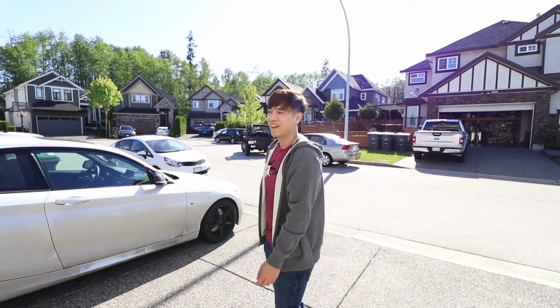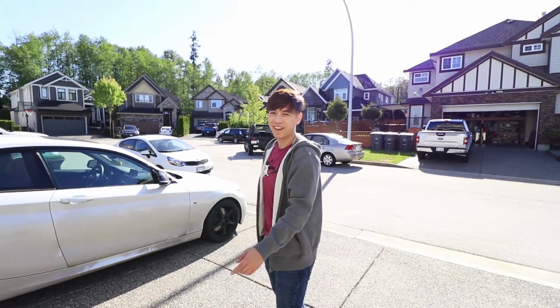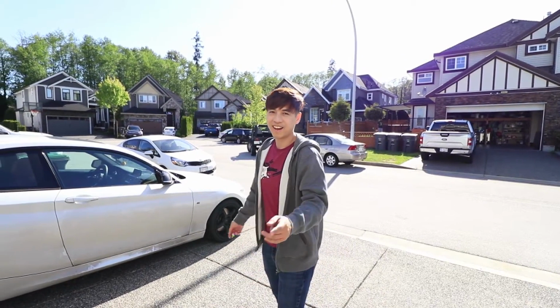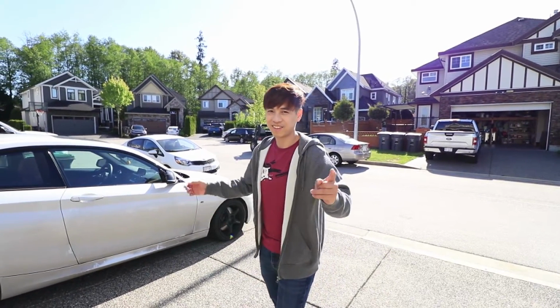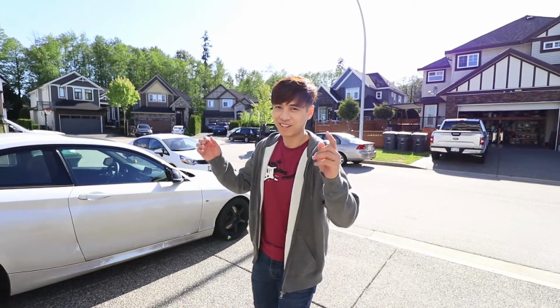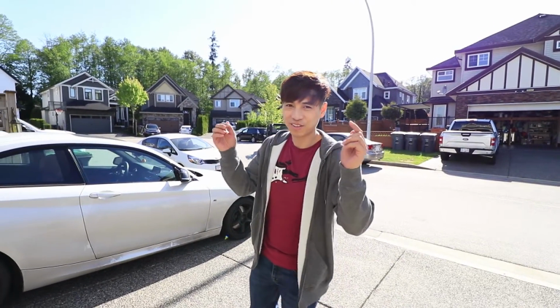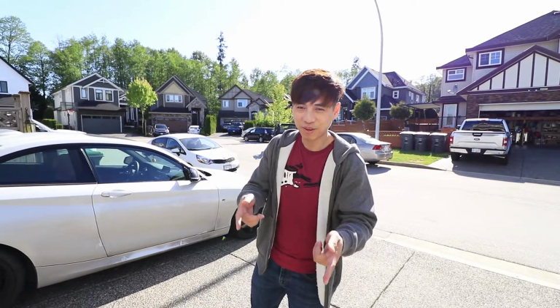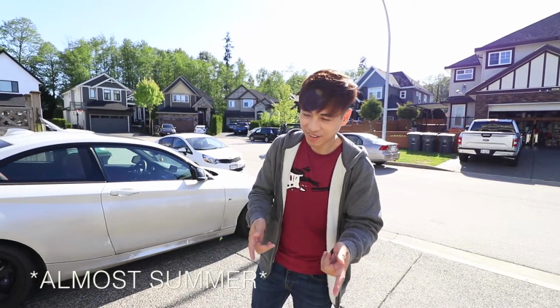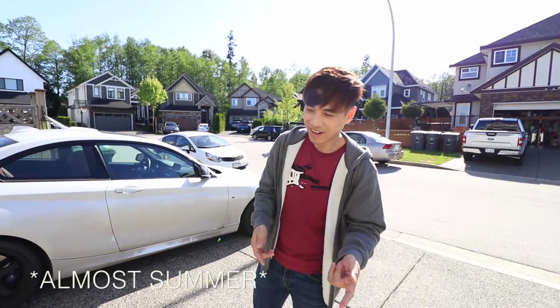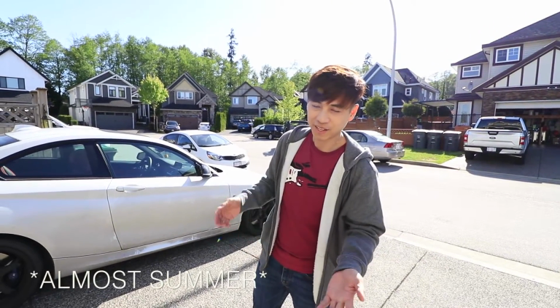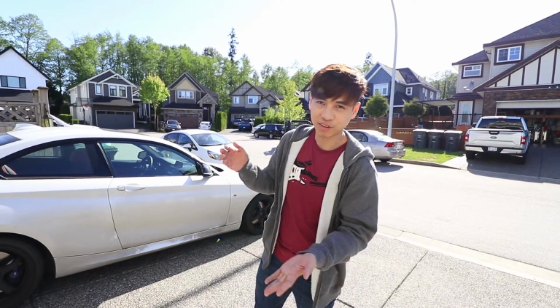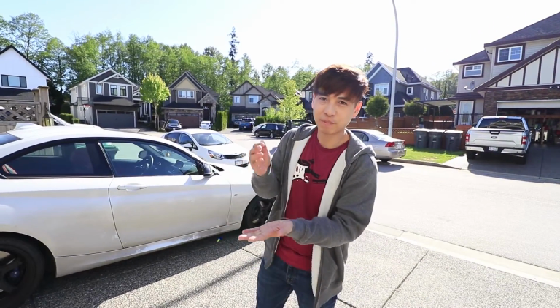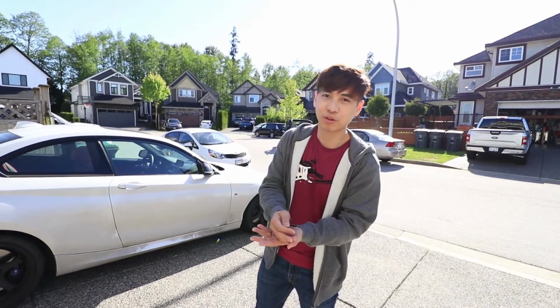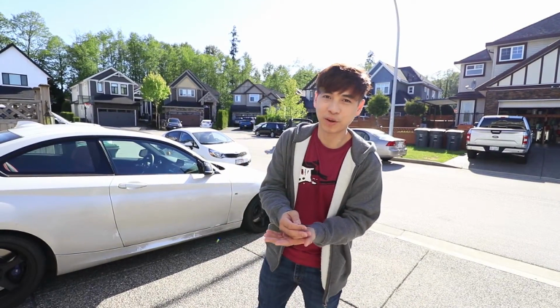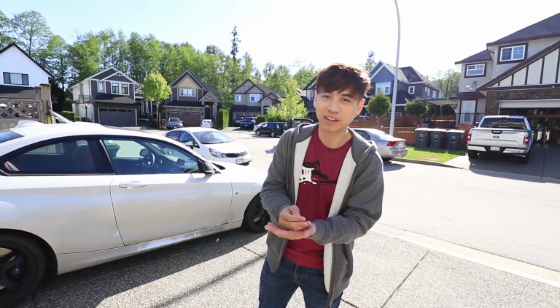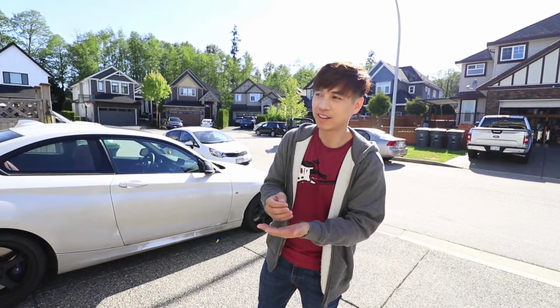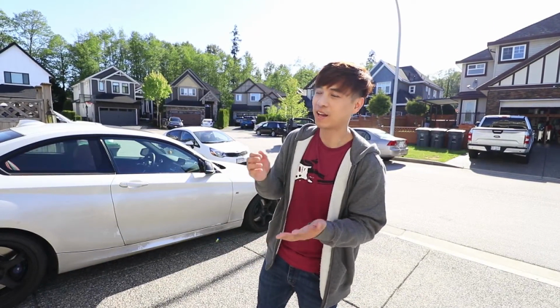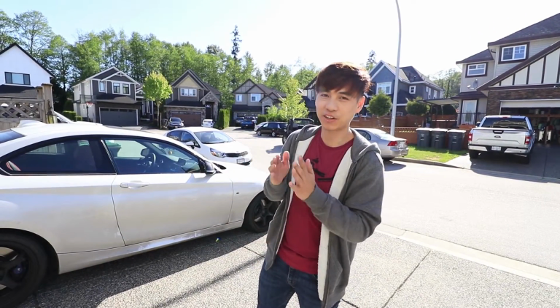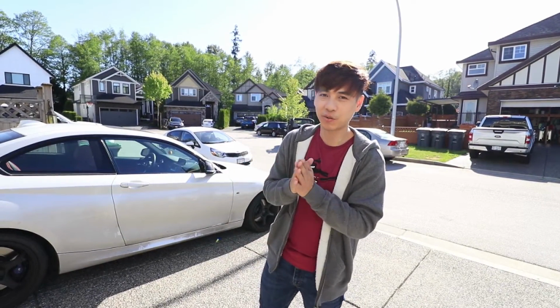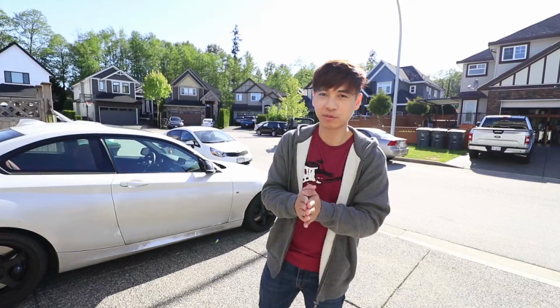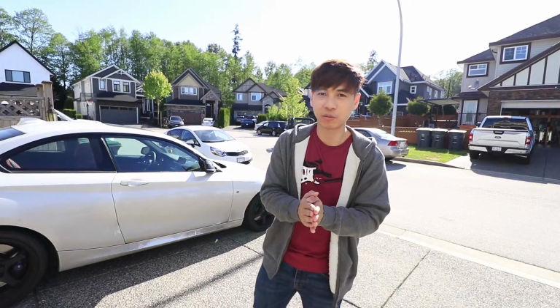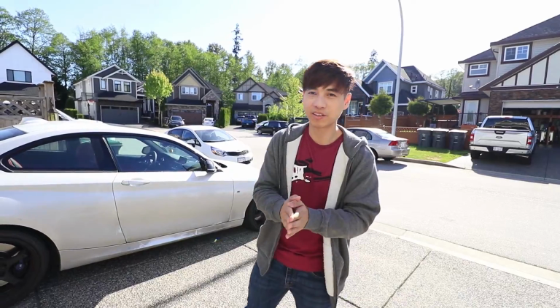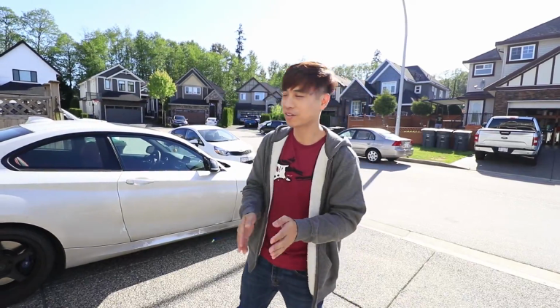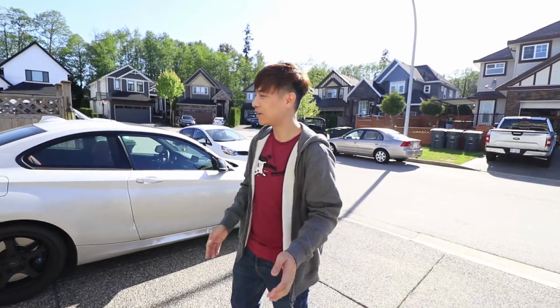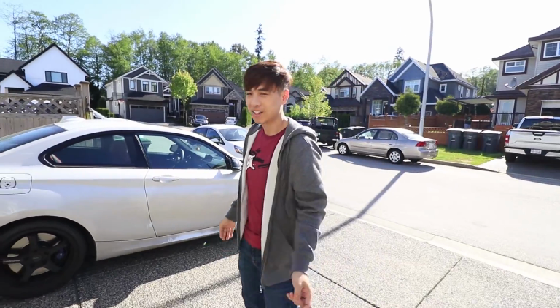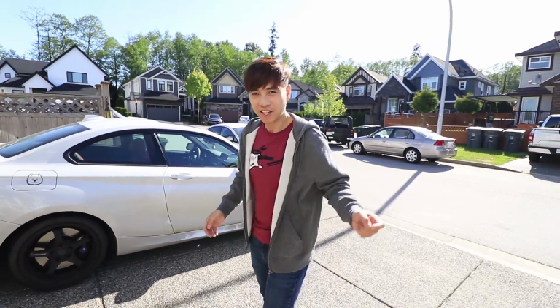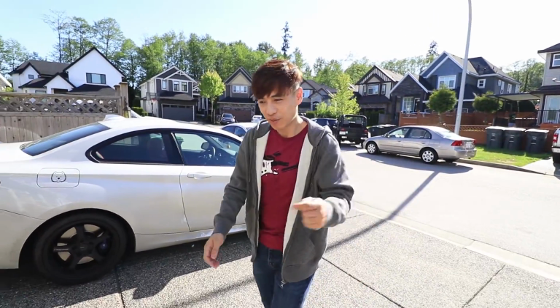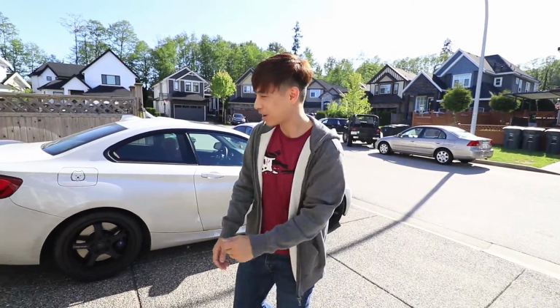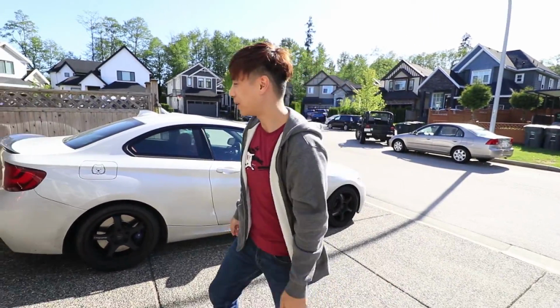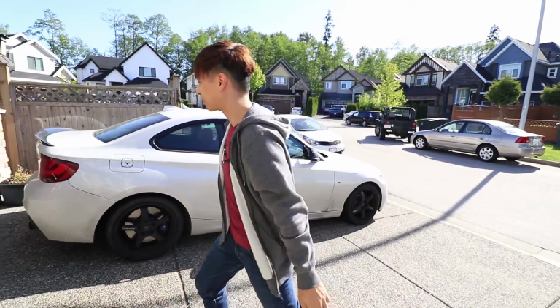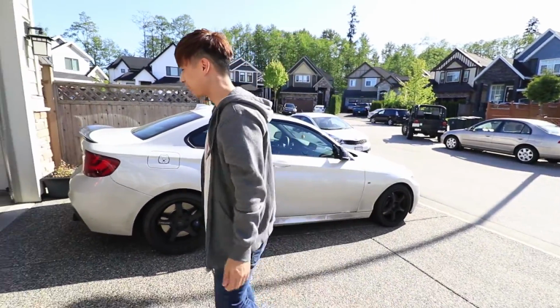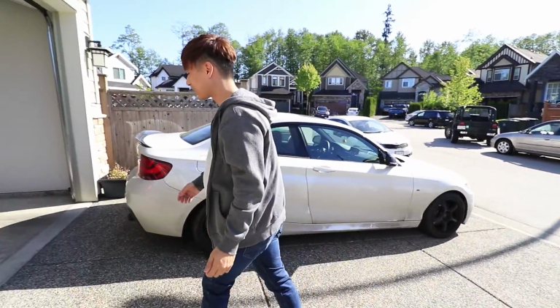Hey guys, it is summer. I slept through spring — last video I released was in winter, so here we are. Come on, let's take a look.